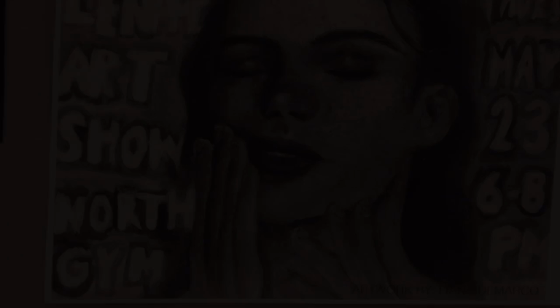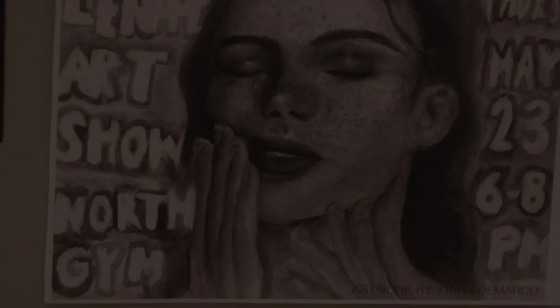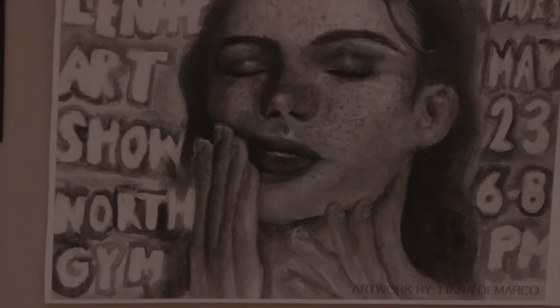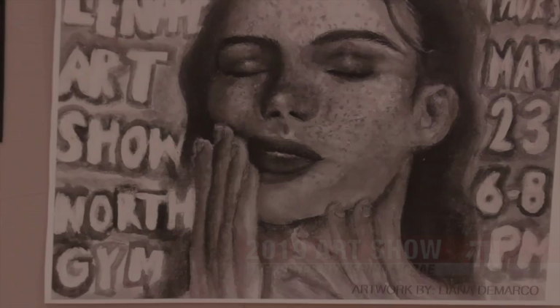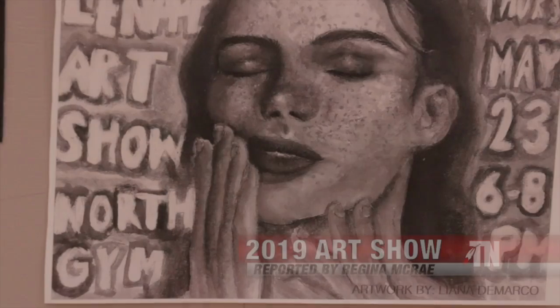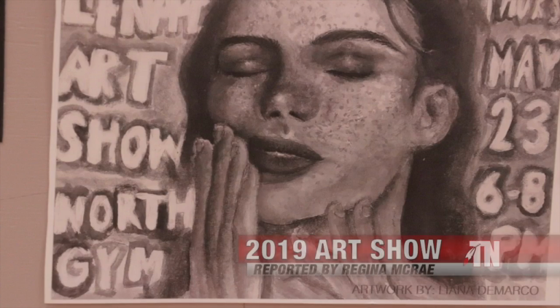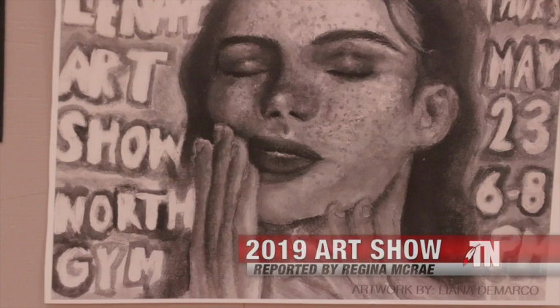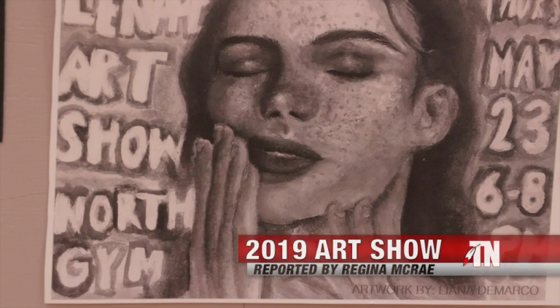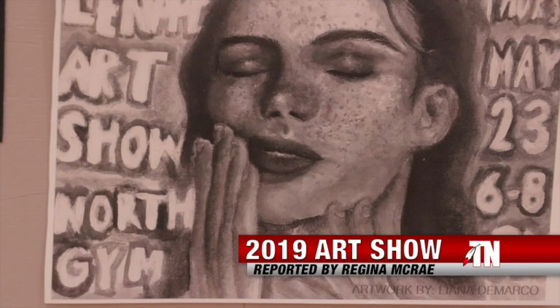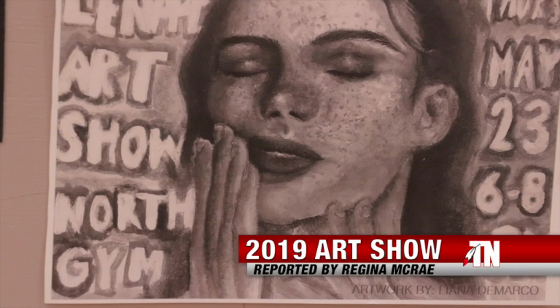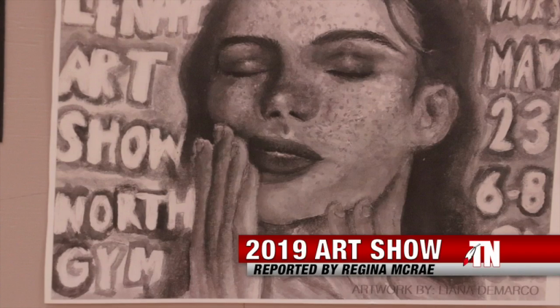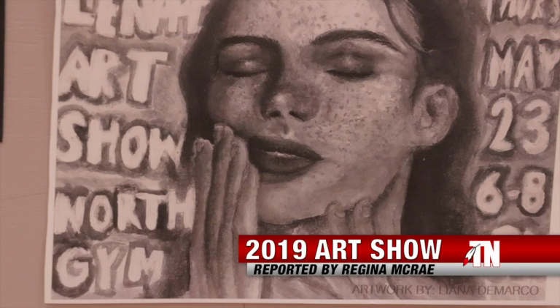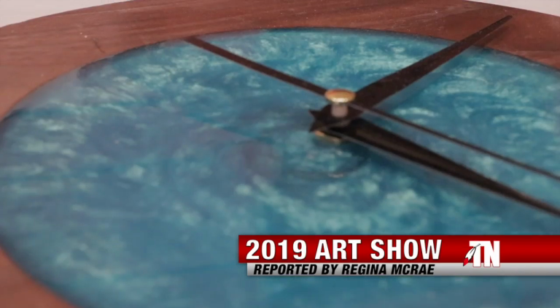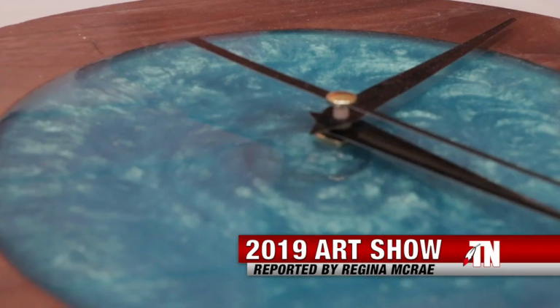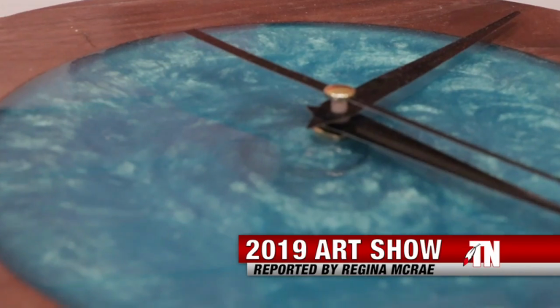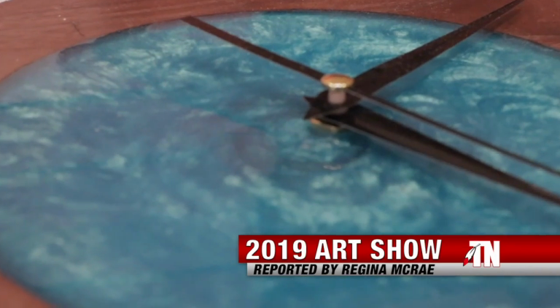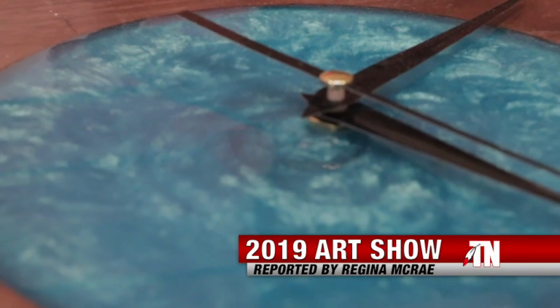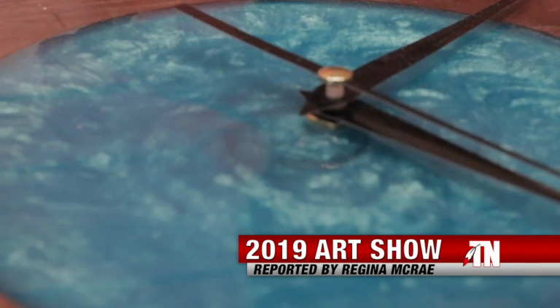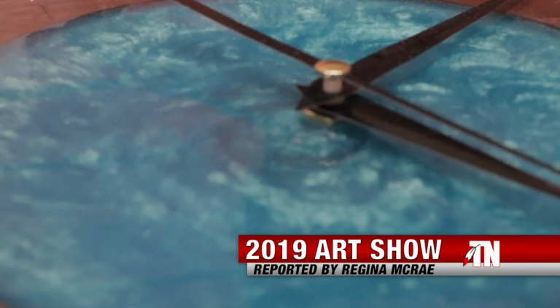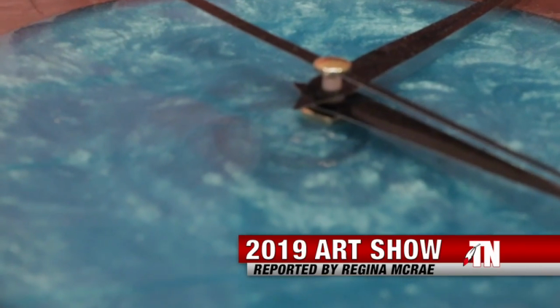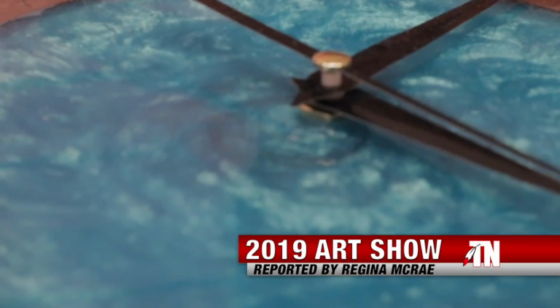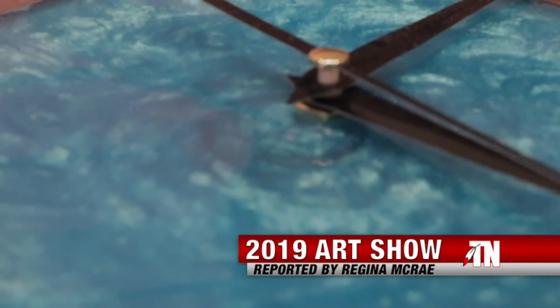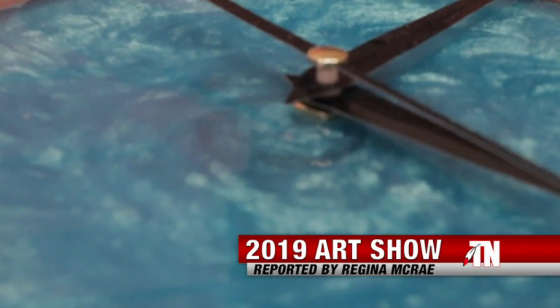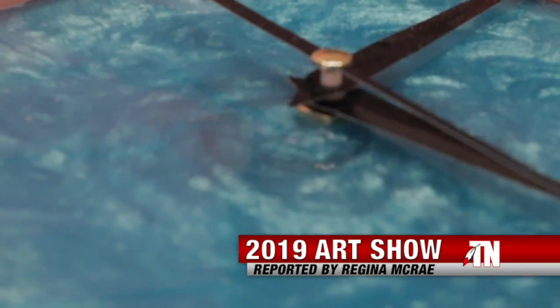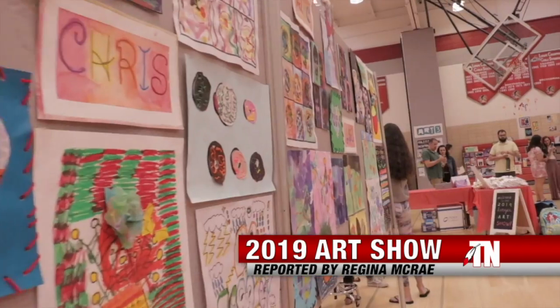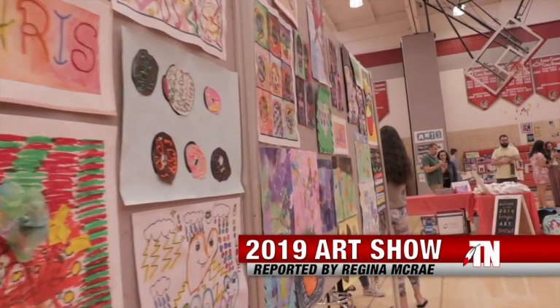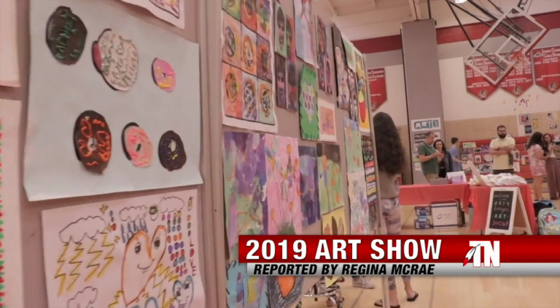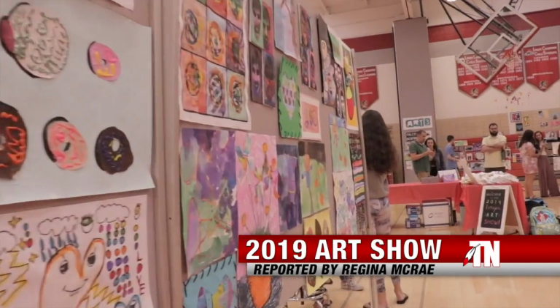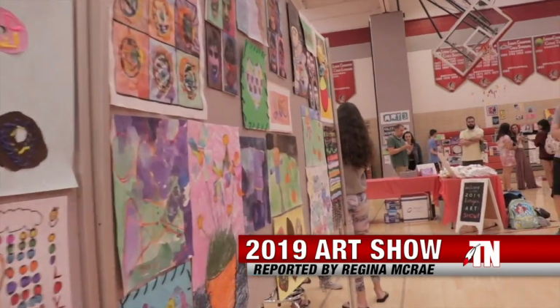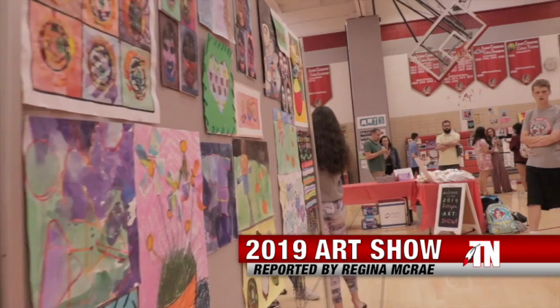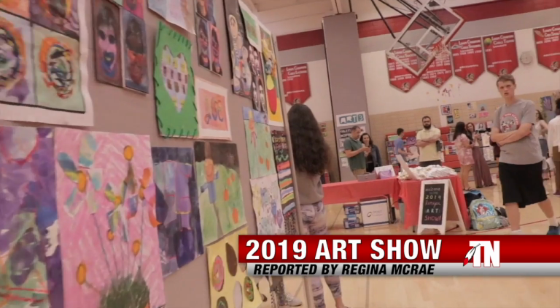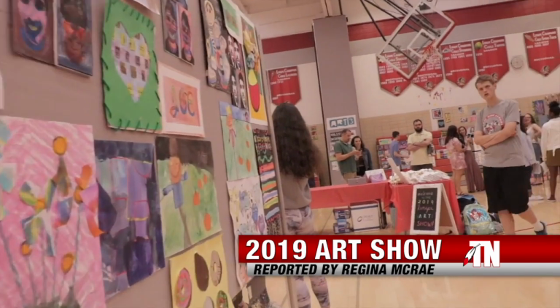The art show was held at Lennie P High School, where more than 1,000 pieces of sculptures, chromatics, and paintings are displayed.